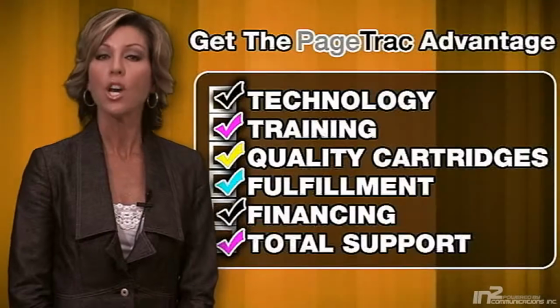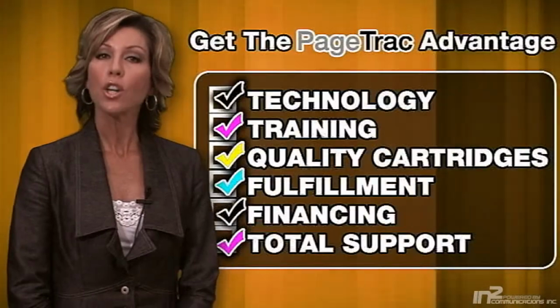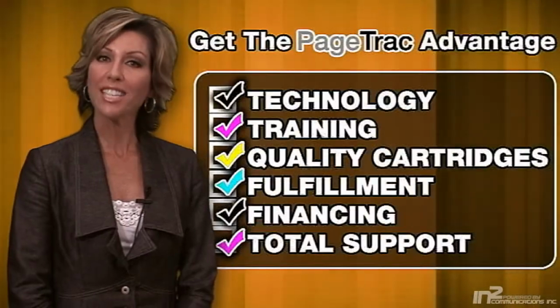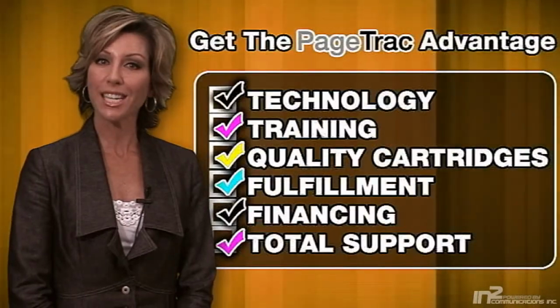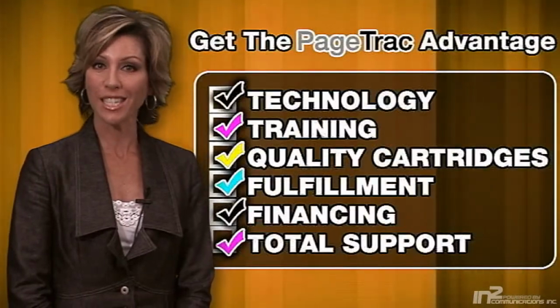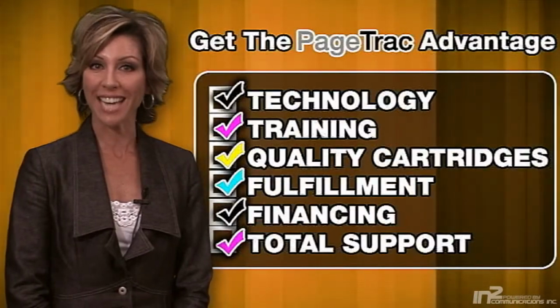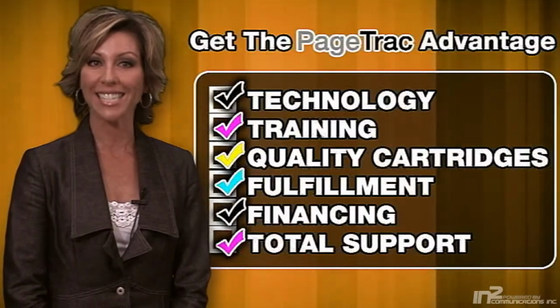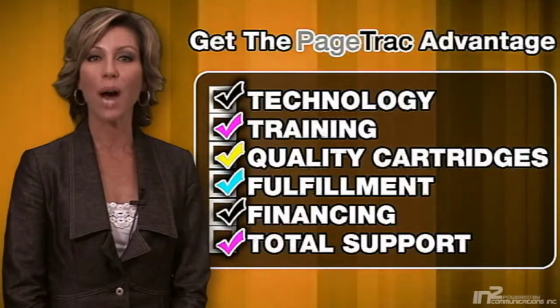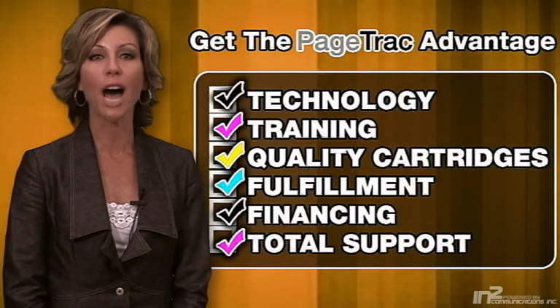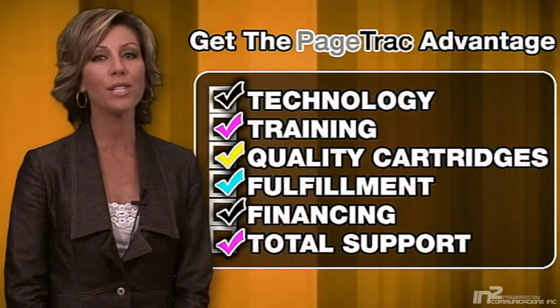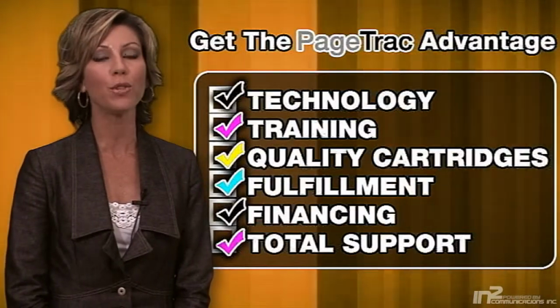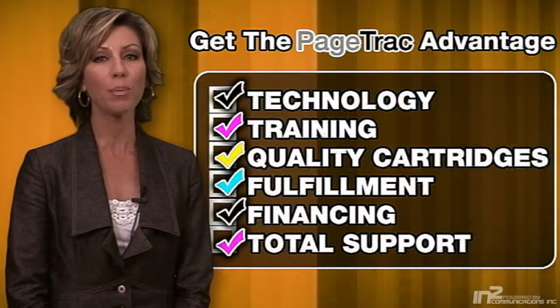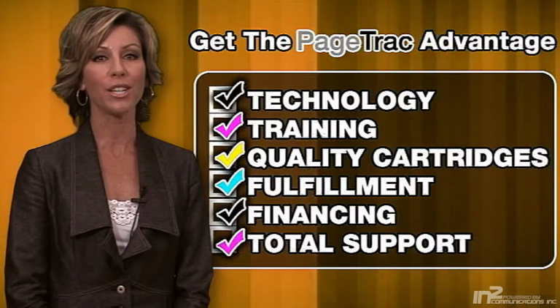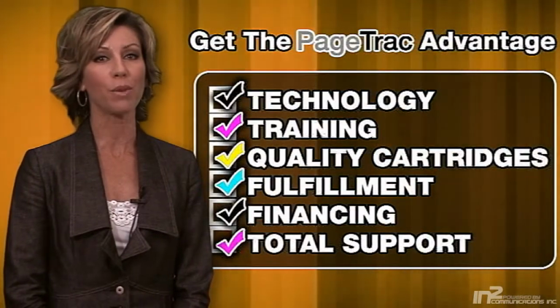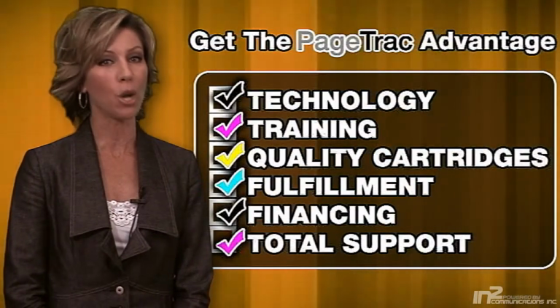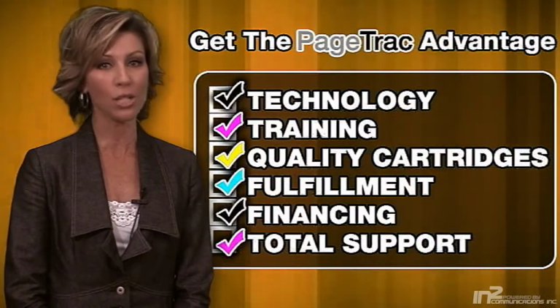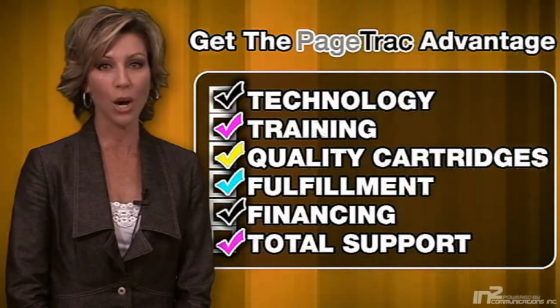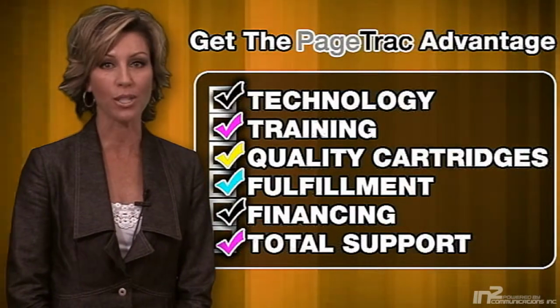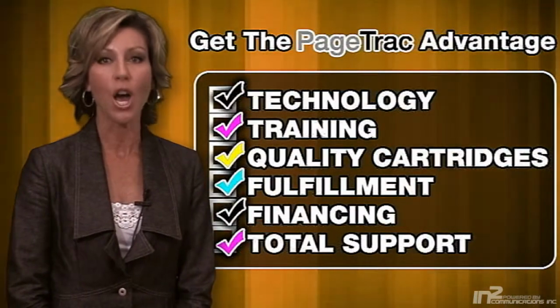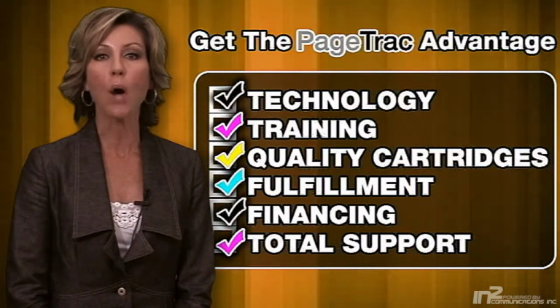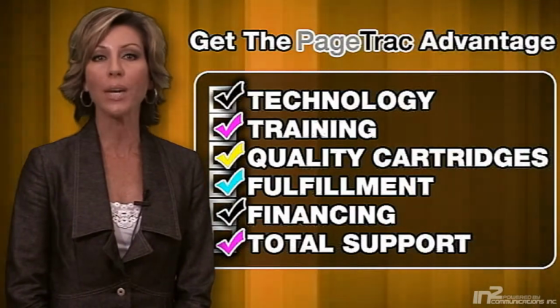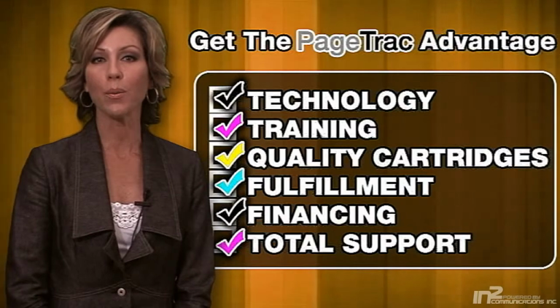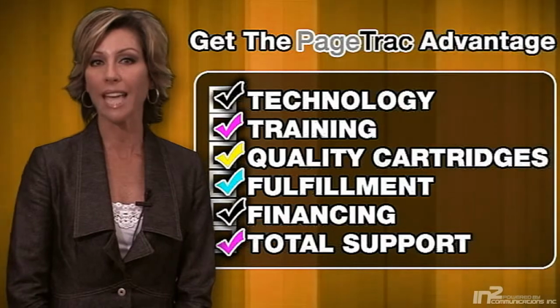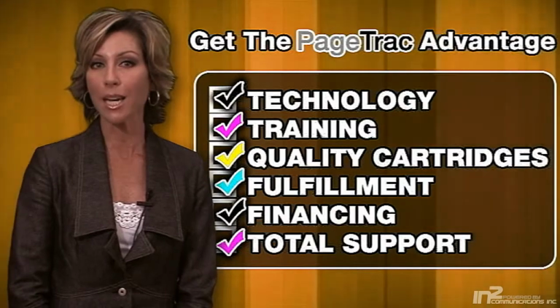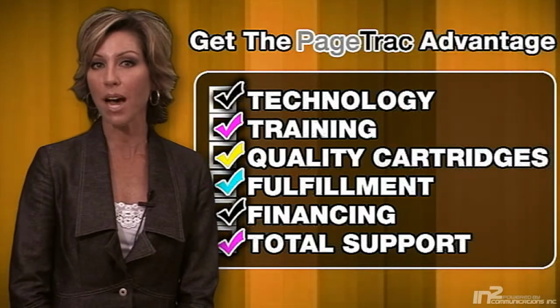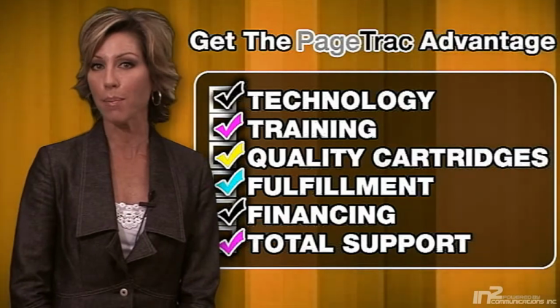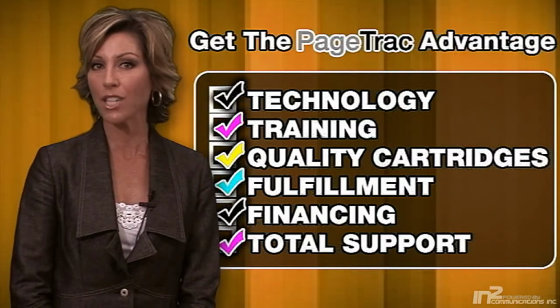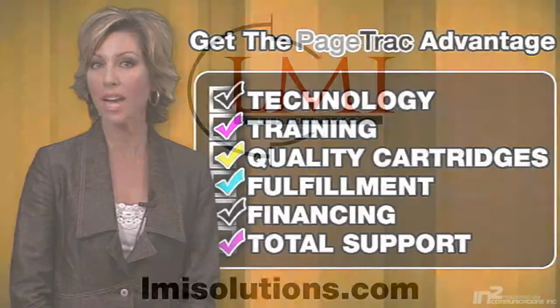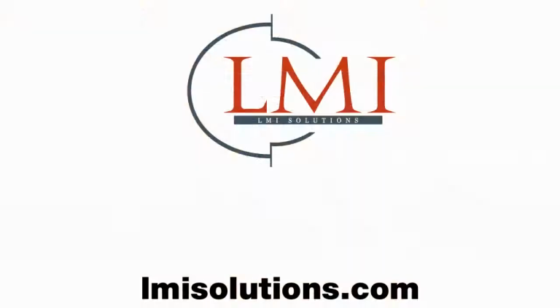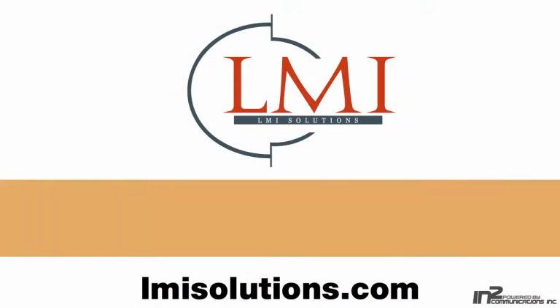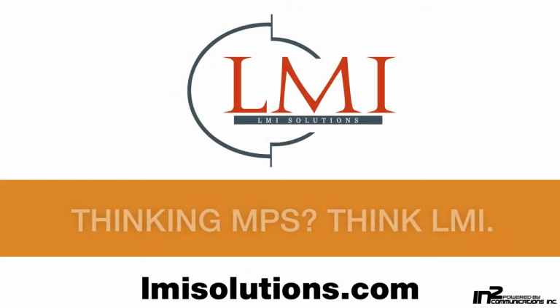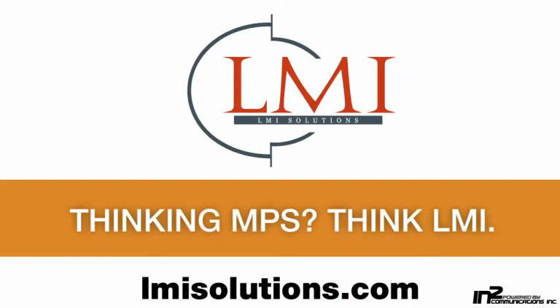Contact us today to see how hundreds of your peers from coast to coast are winning with the LMI PageTrack Advantage today.